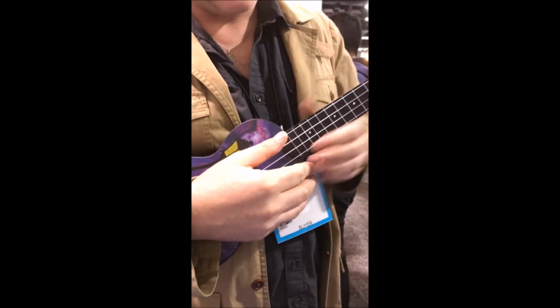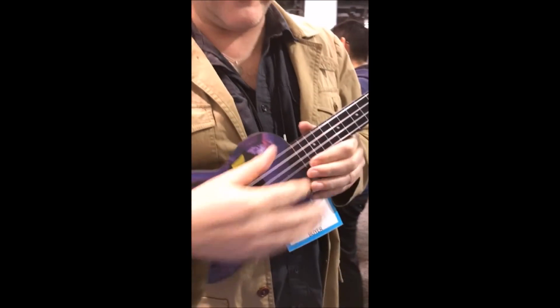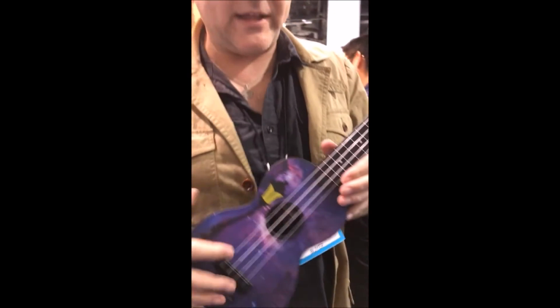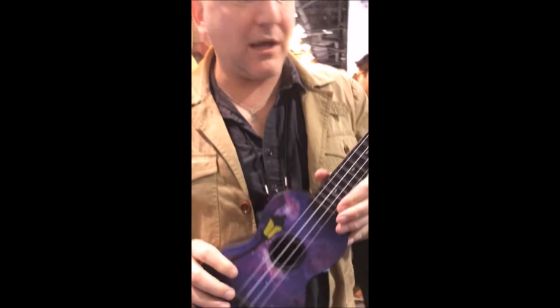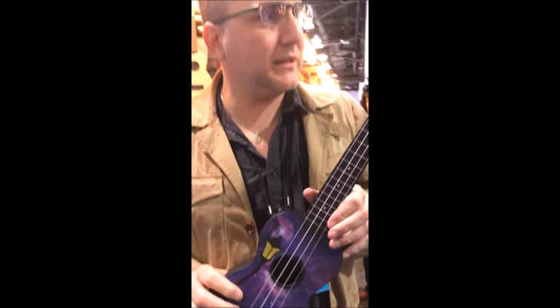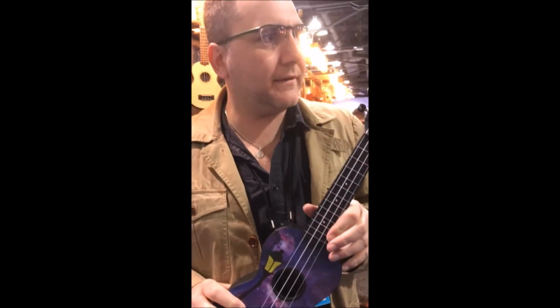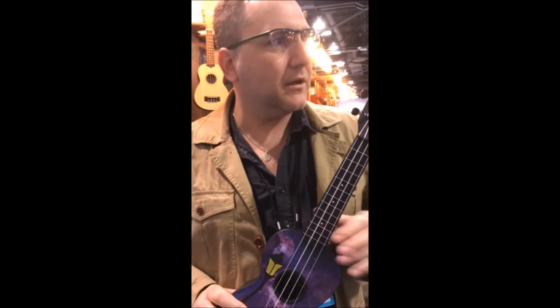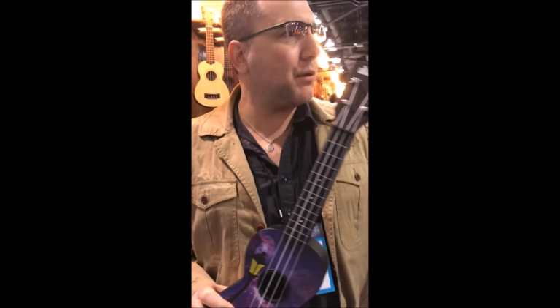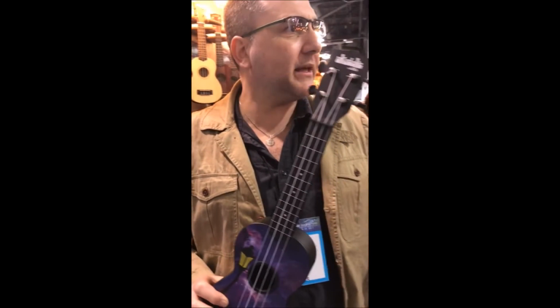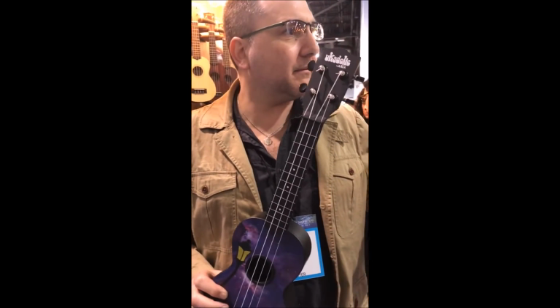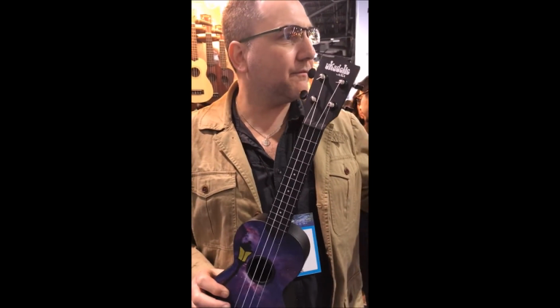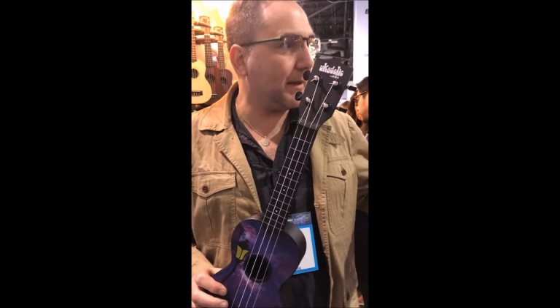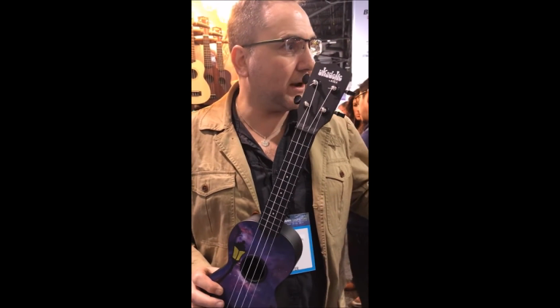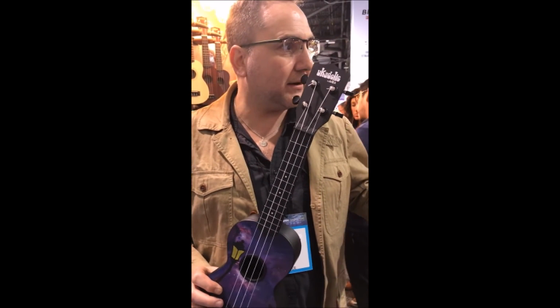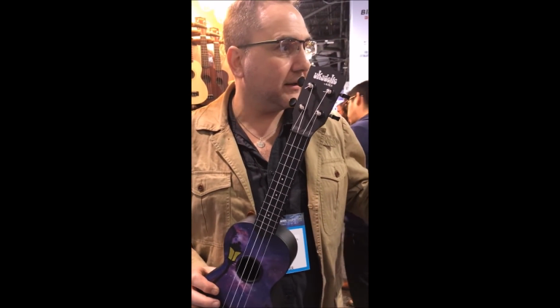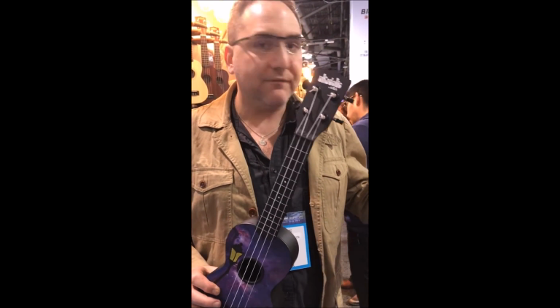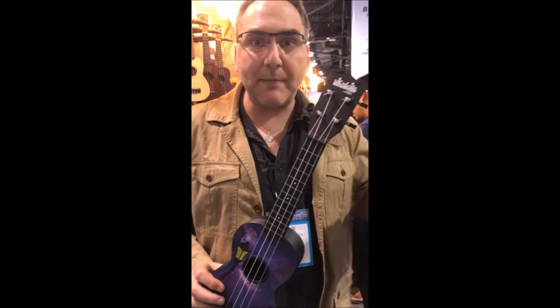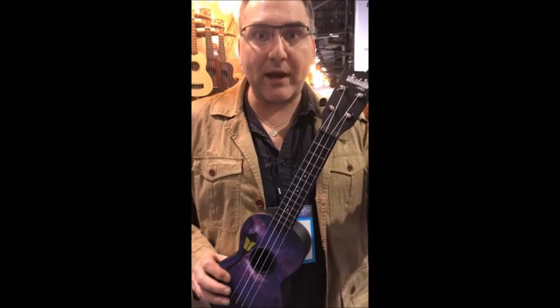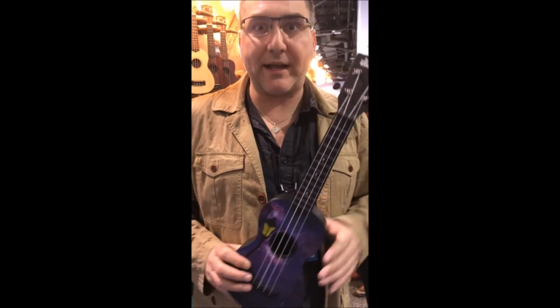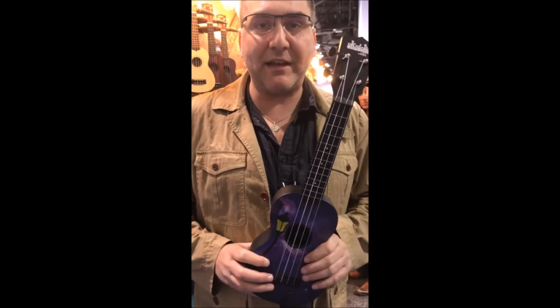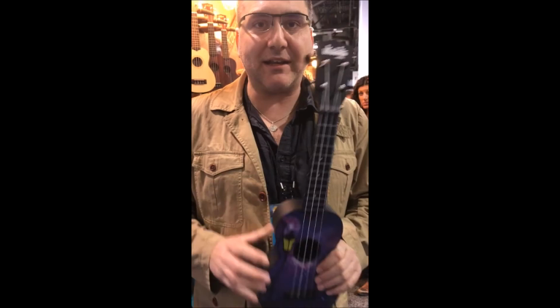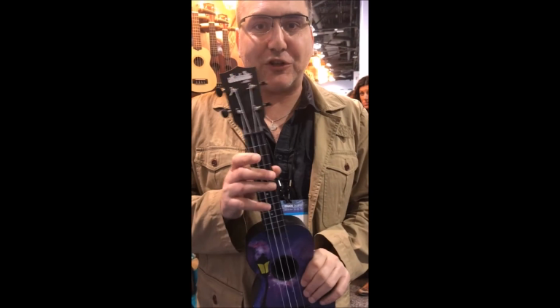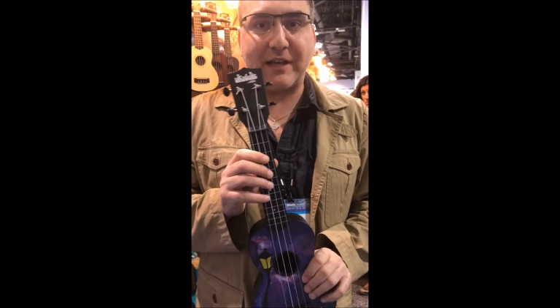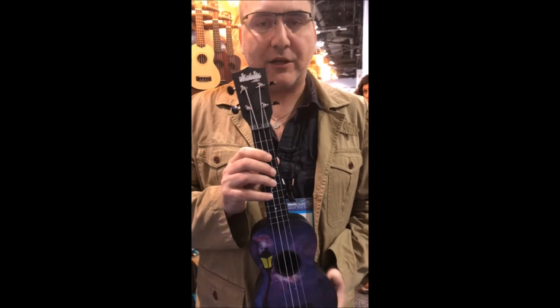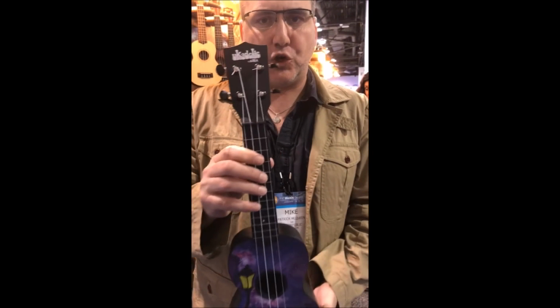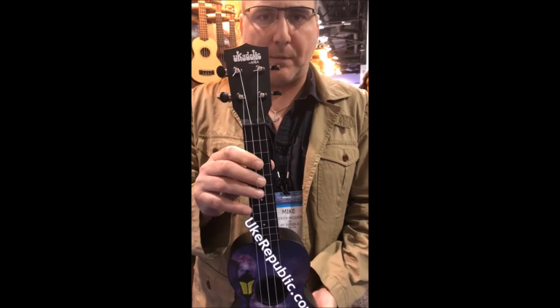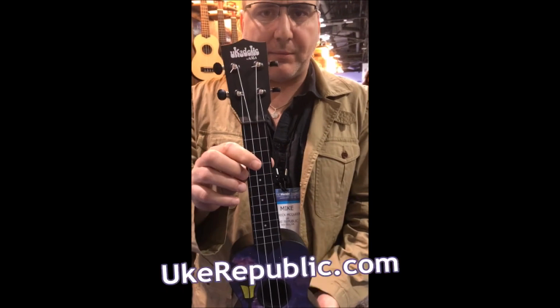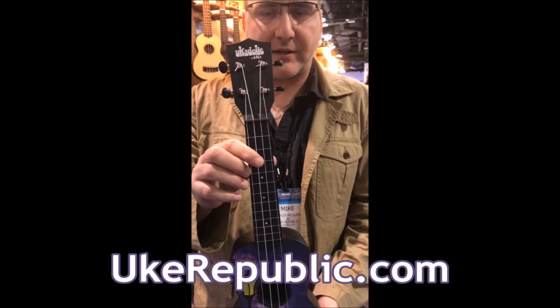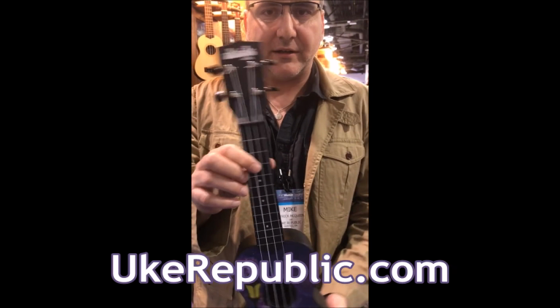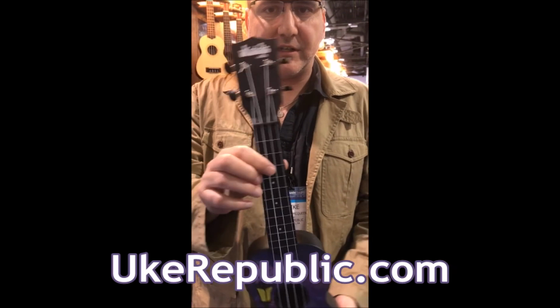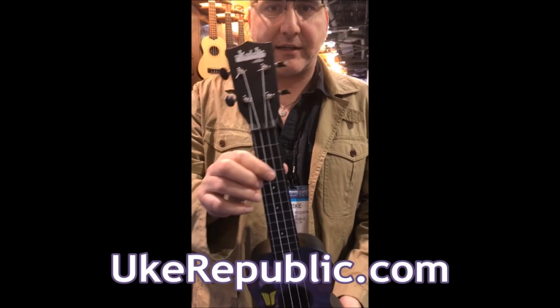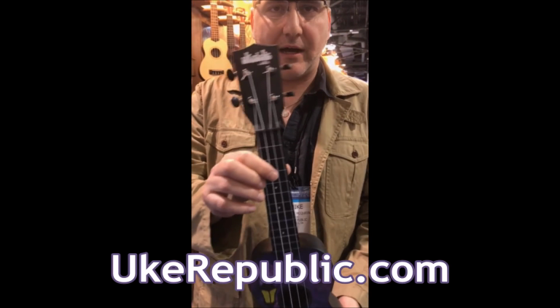Available February! Coming out in February. Get yours at UkeRepublic.com.